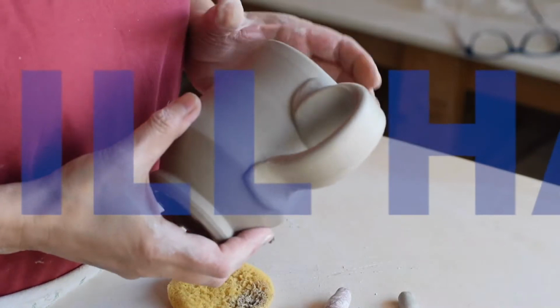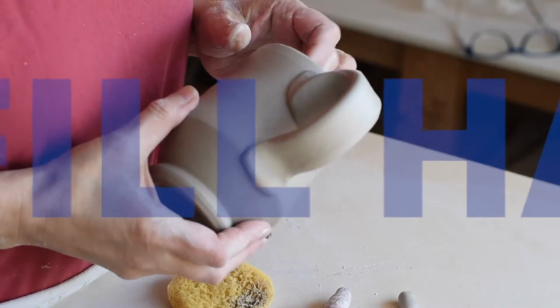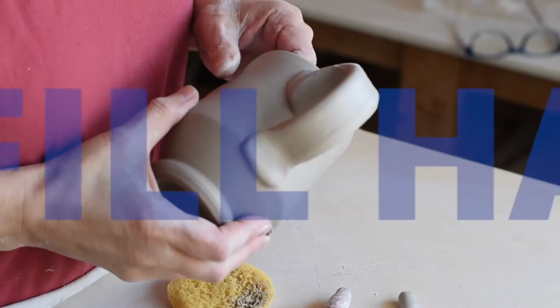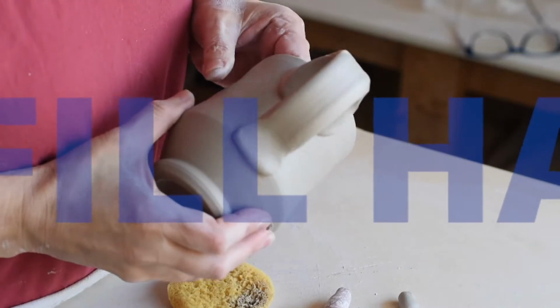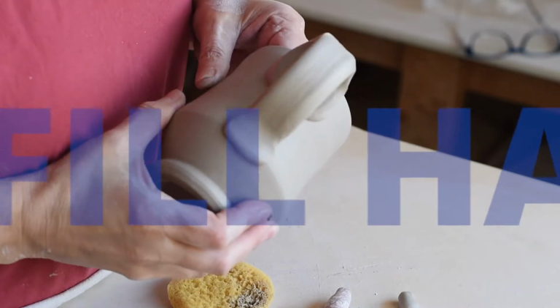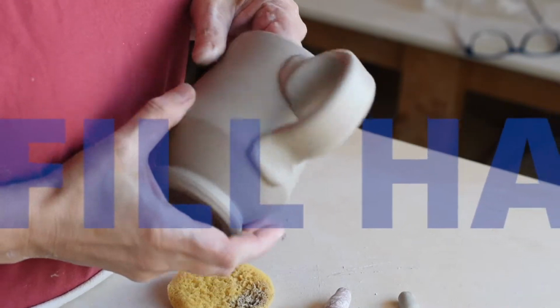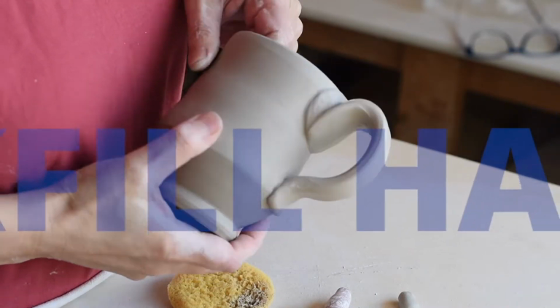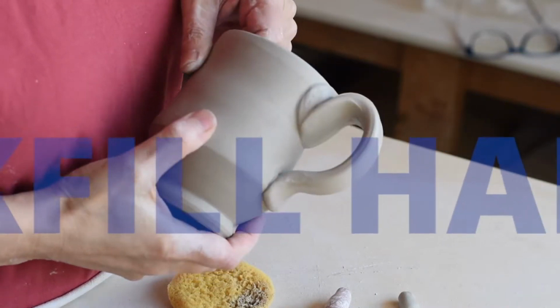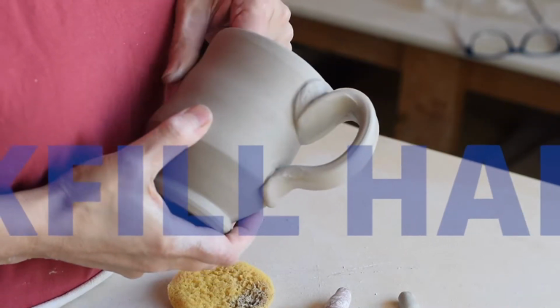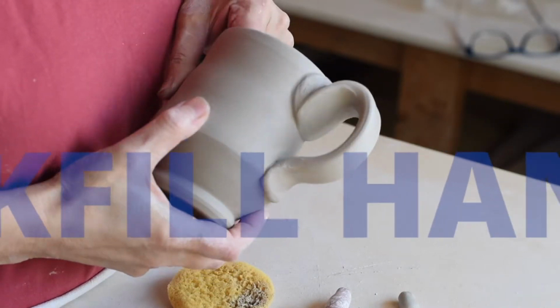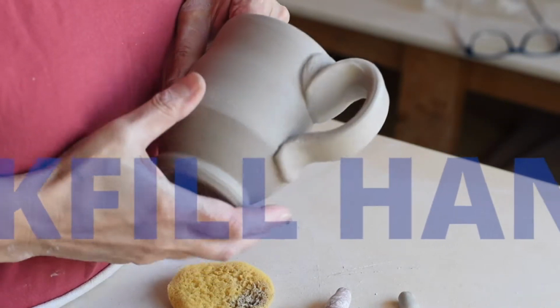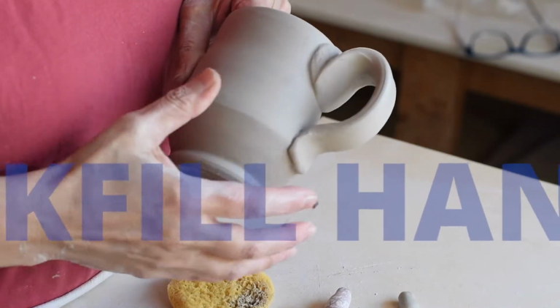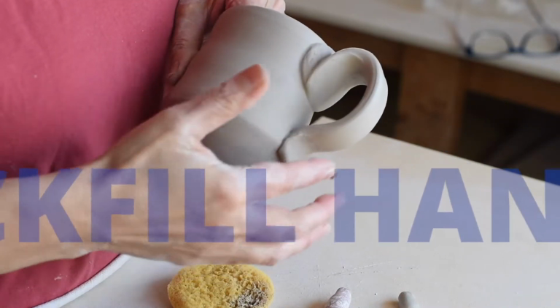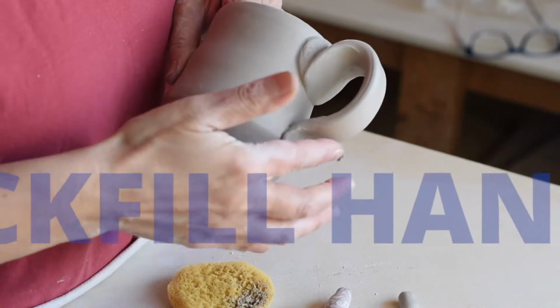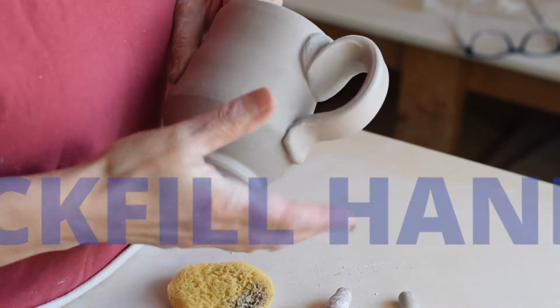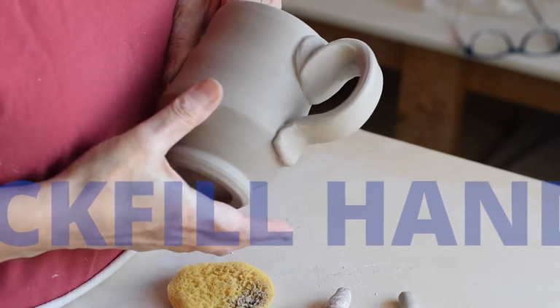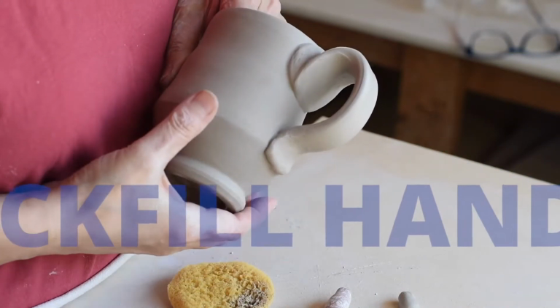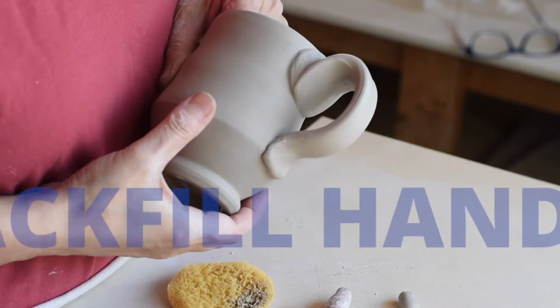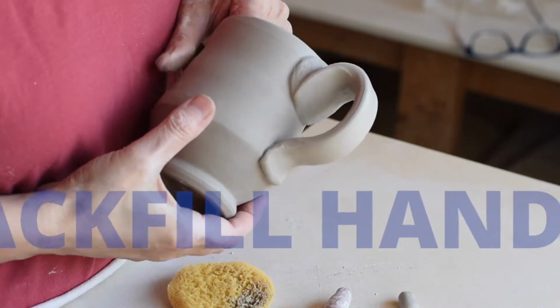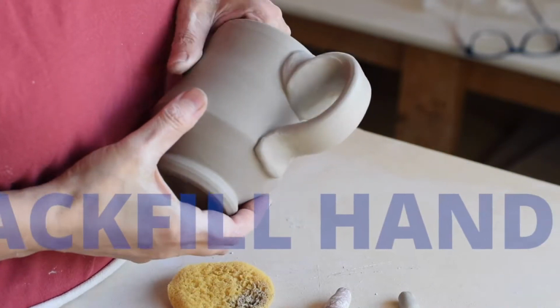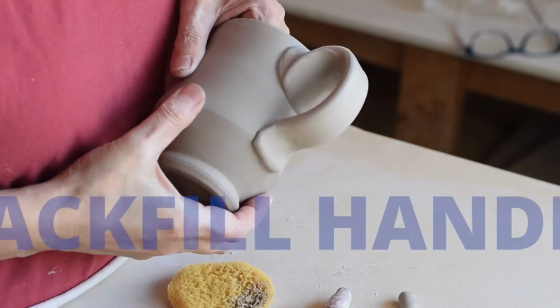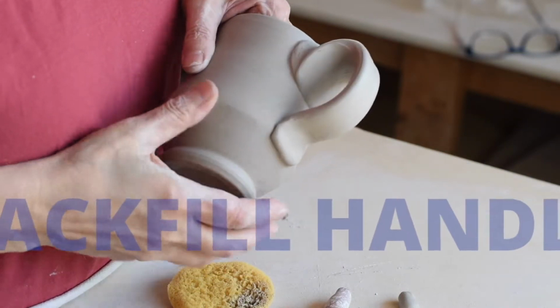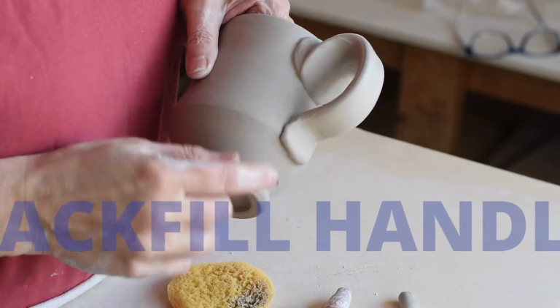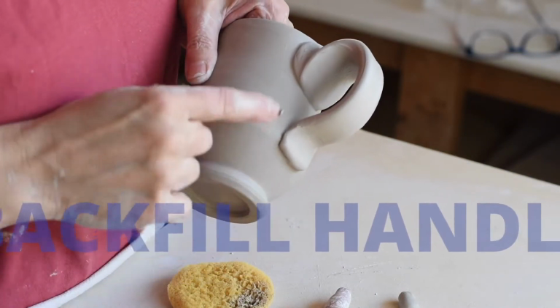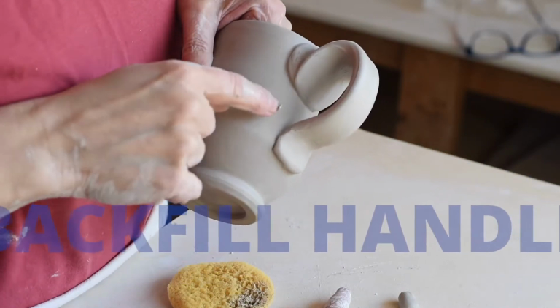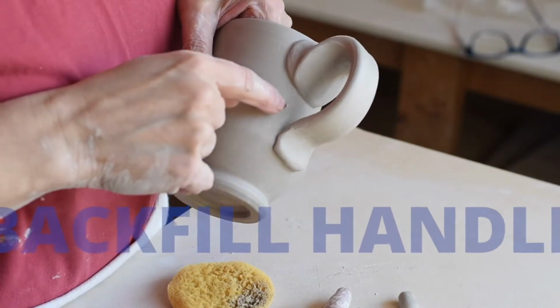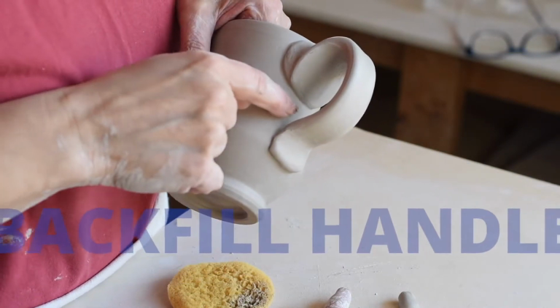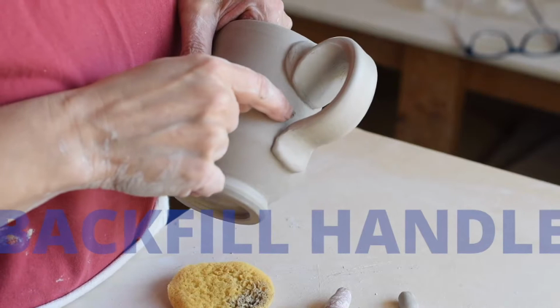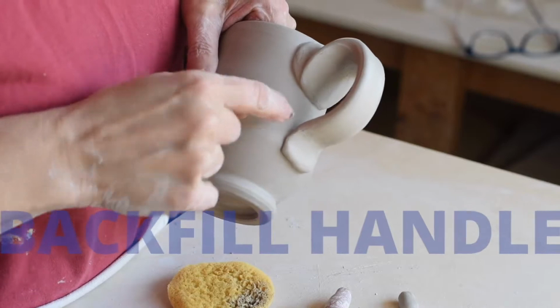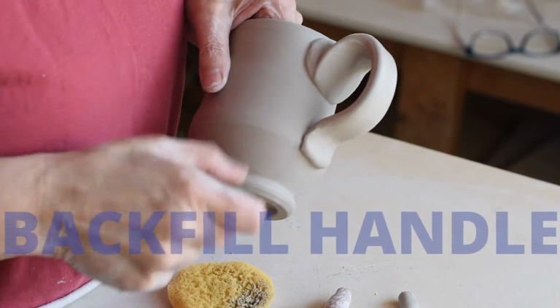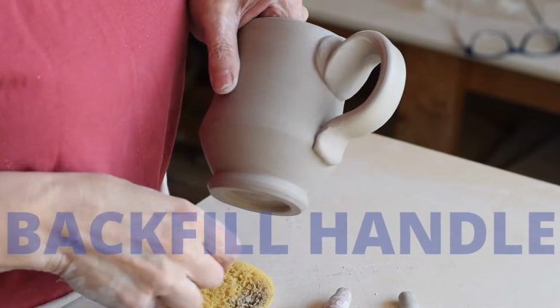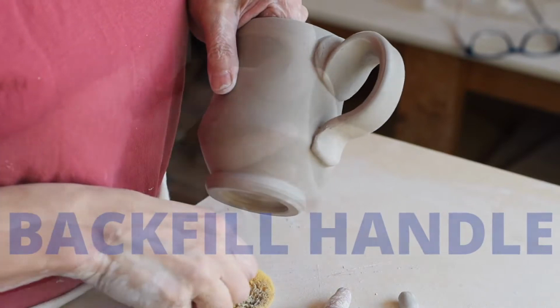A little time has passed and my handles stiffened up, so now I'm just going to show you how to backfill.